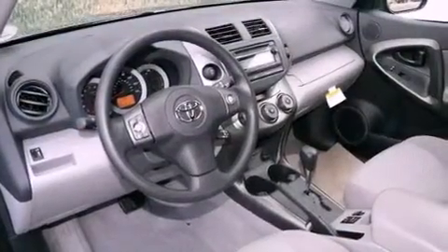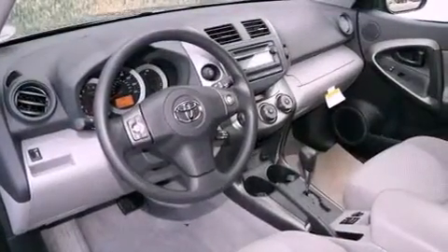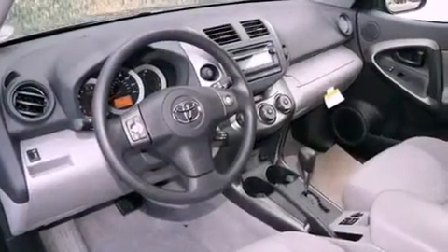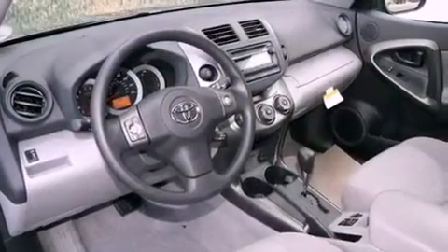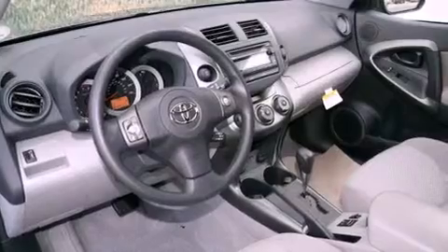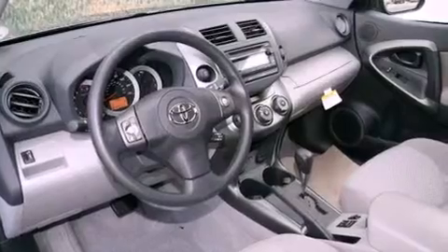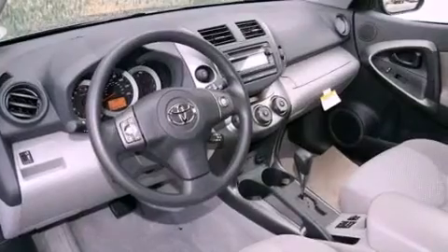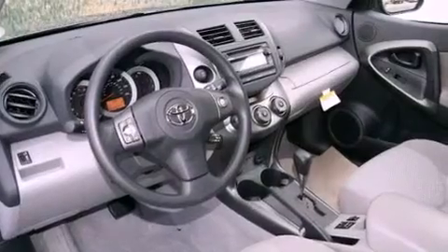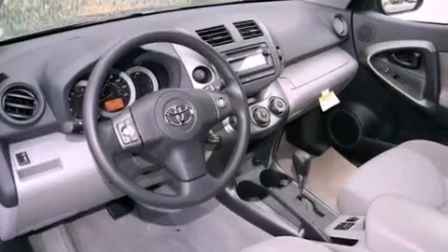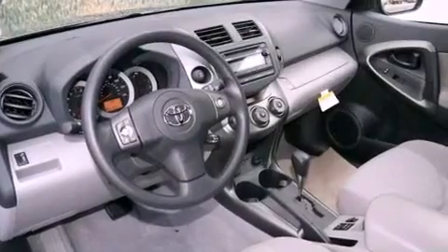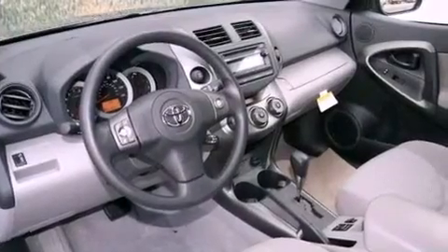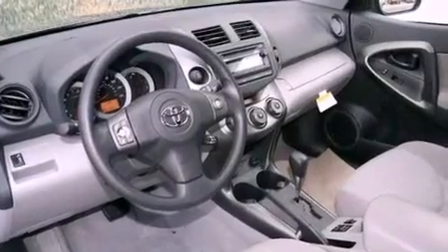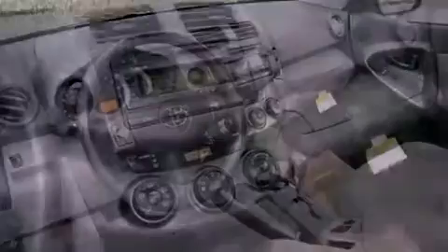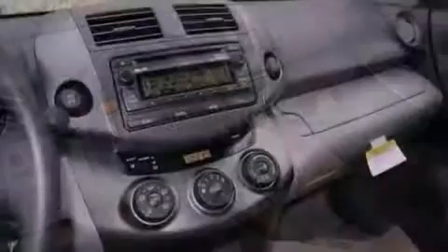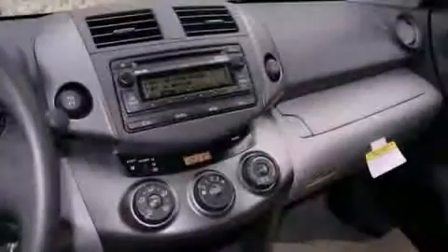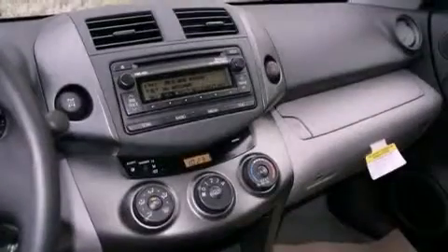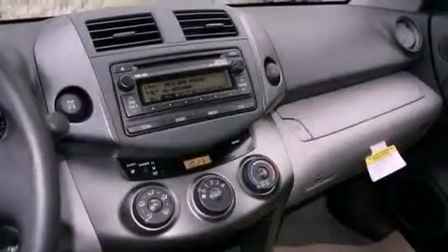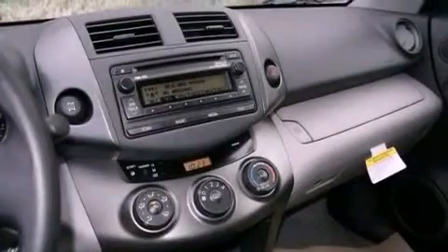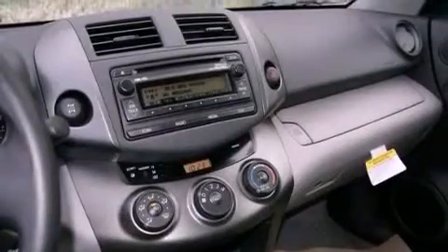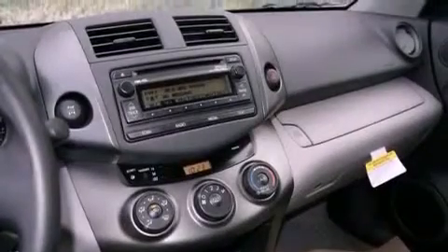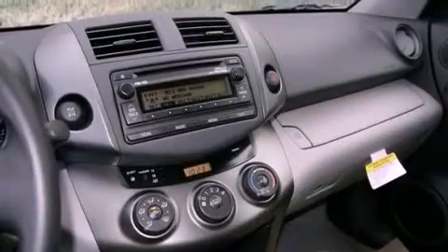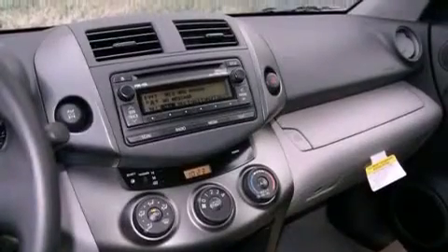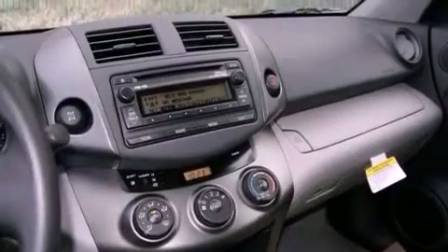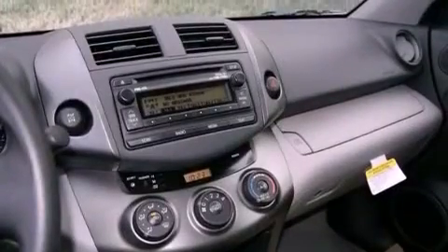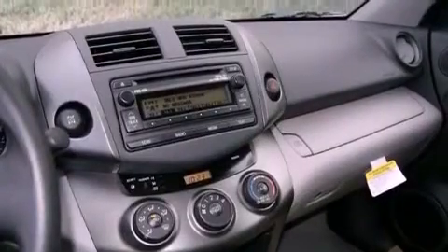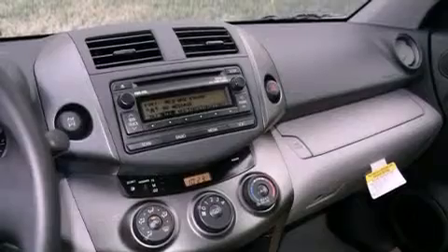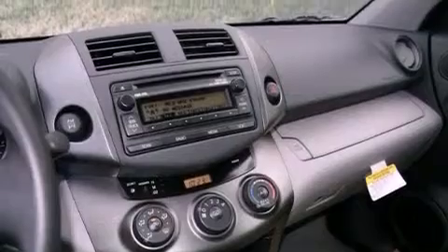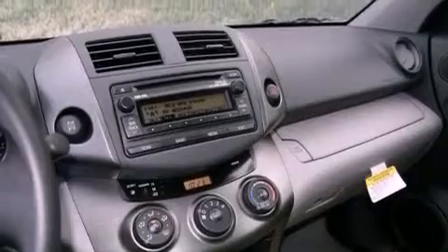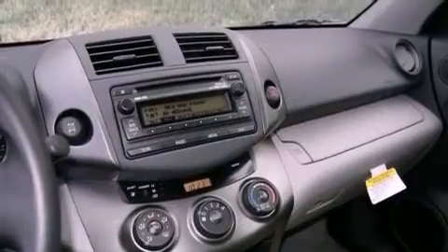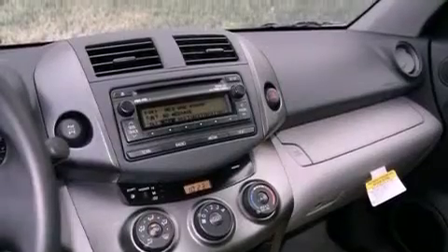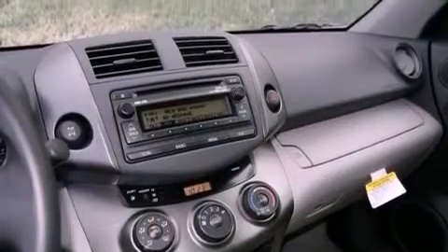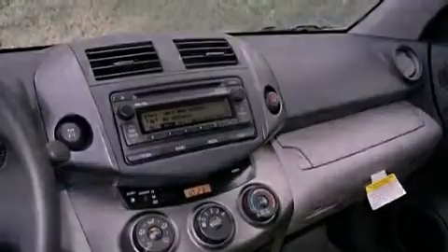Also included are a traction control system, an anti-lock braking system, side impact airbags, a split folding rear seat, and roof rails.